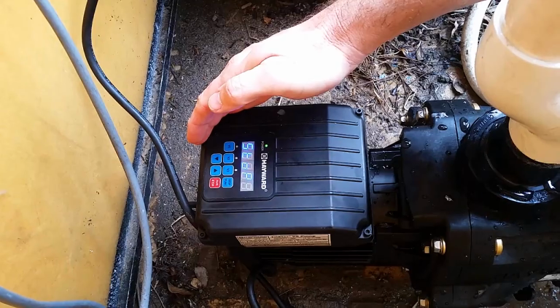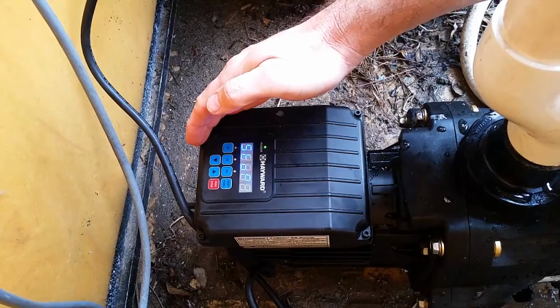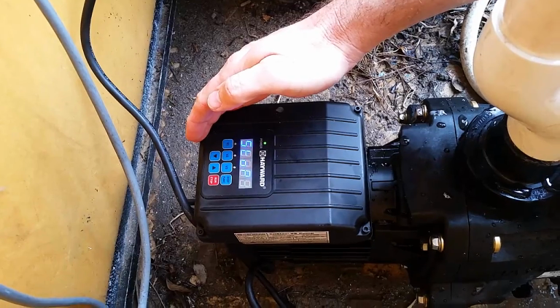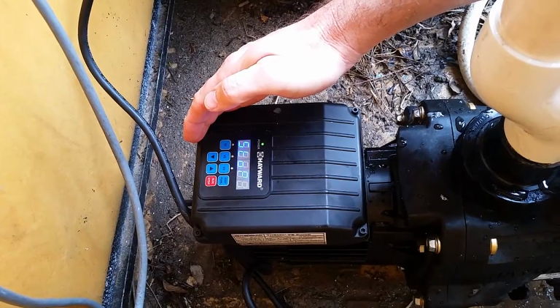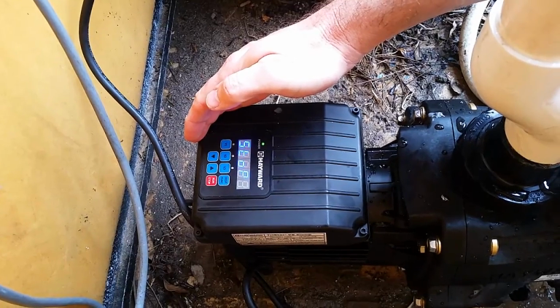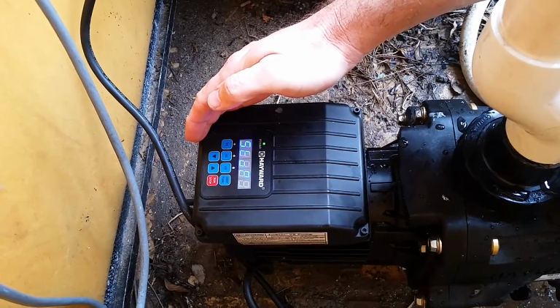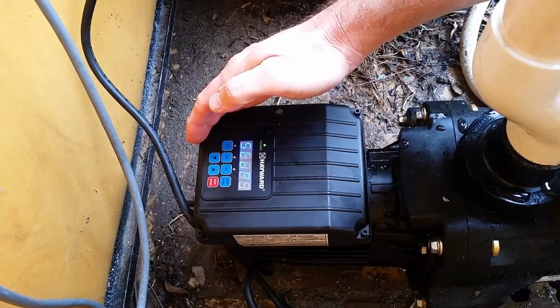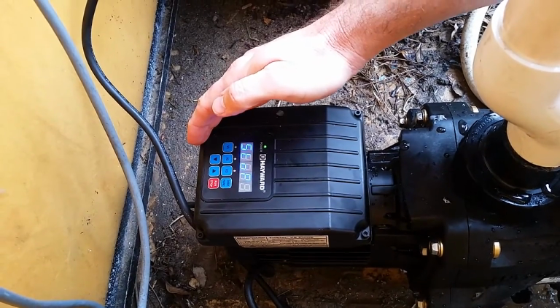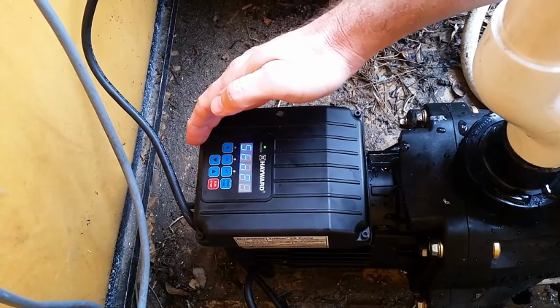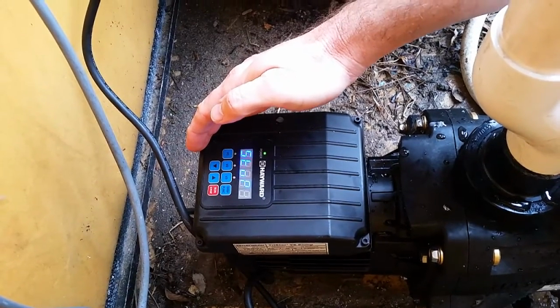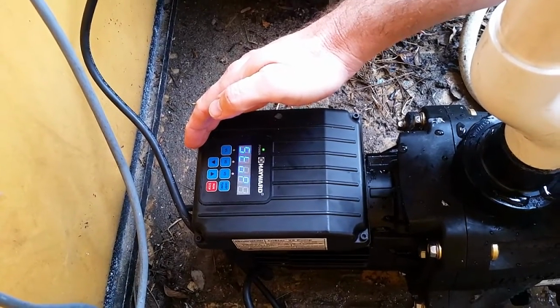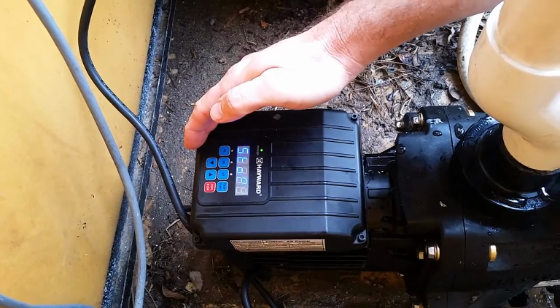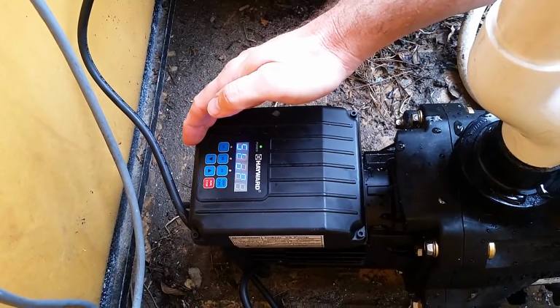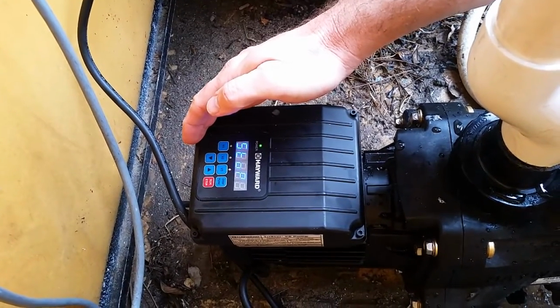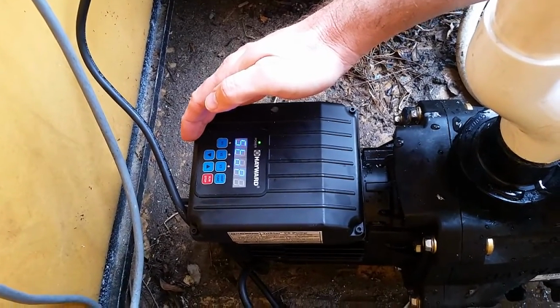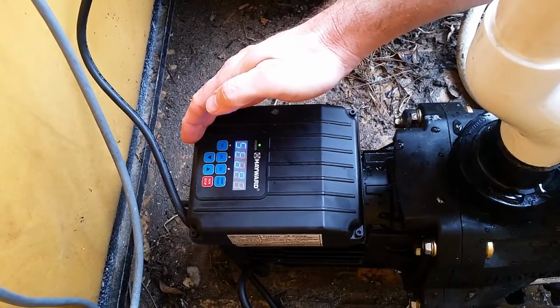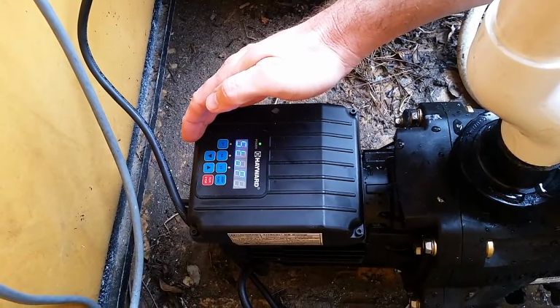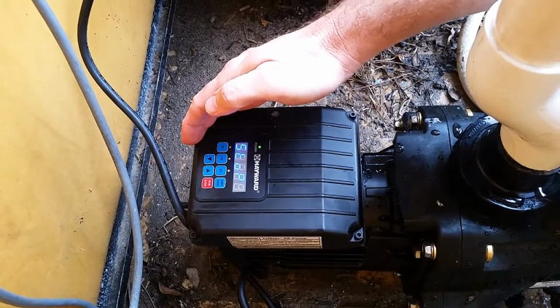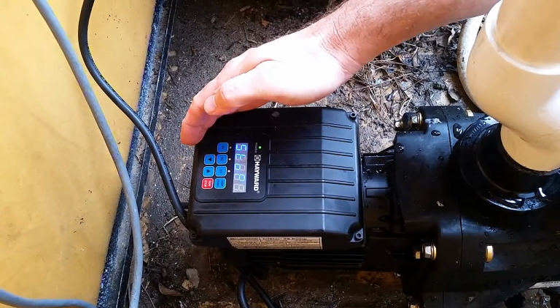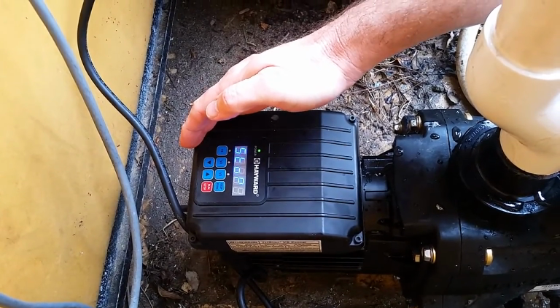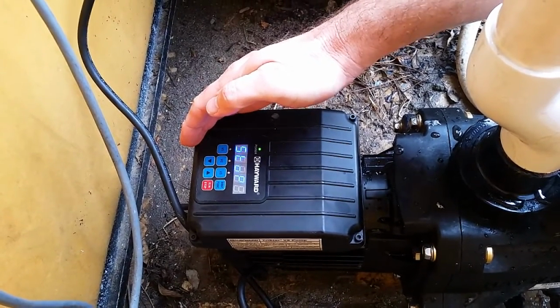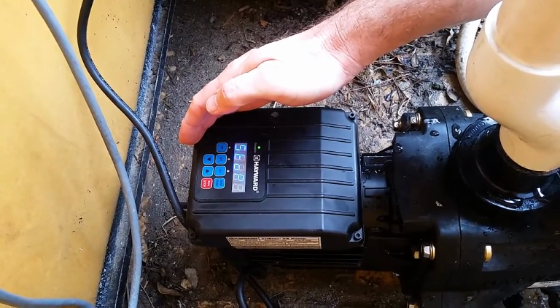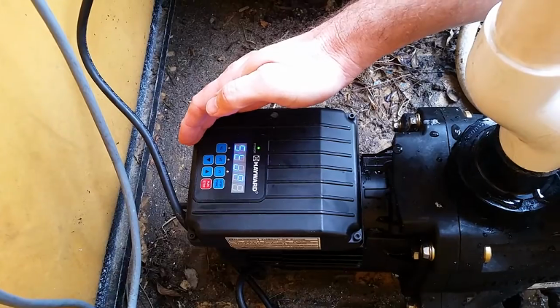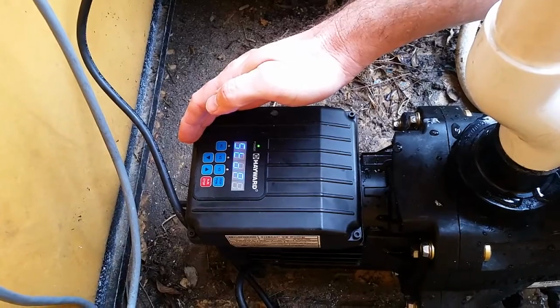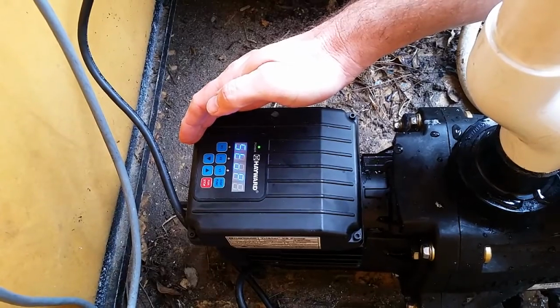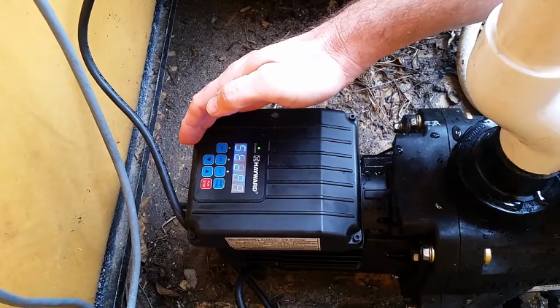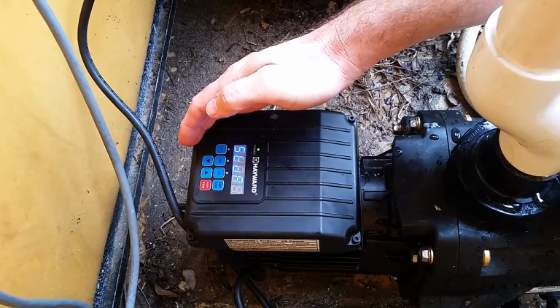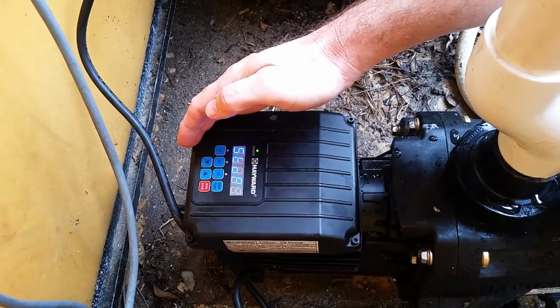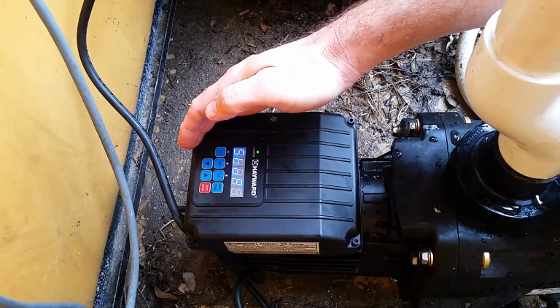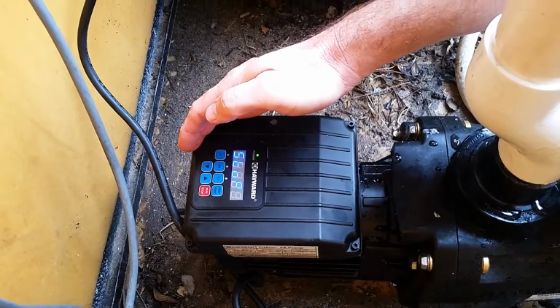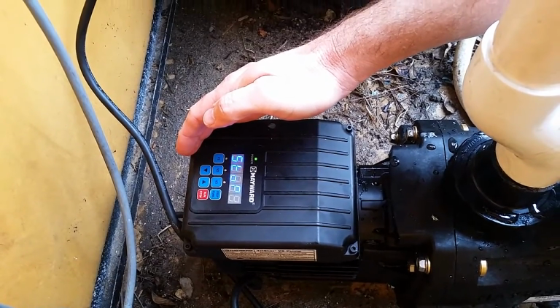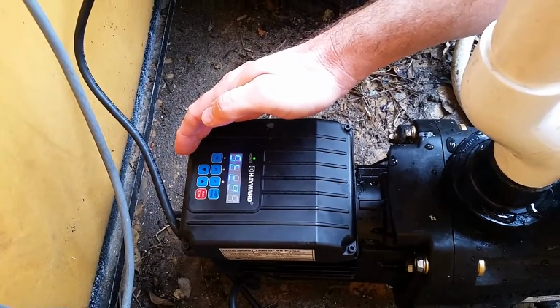I'm just here at Sampson's place programming up his new TriStar, so this is a good opportunity to do some training on how to program these up.